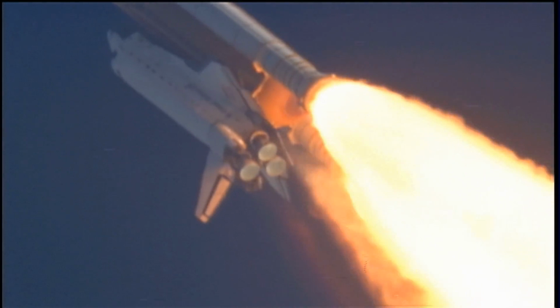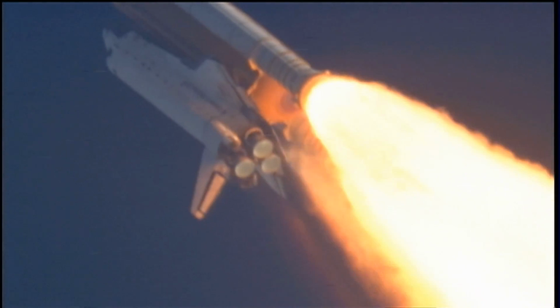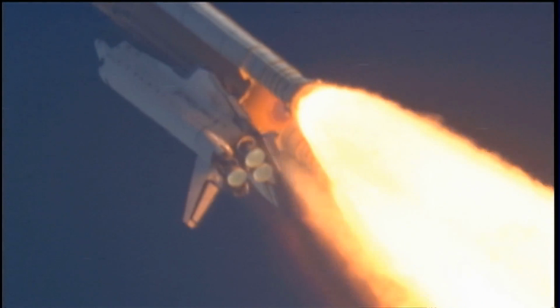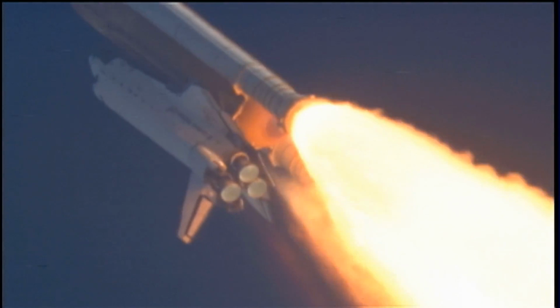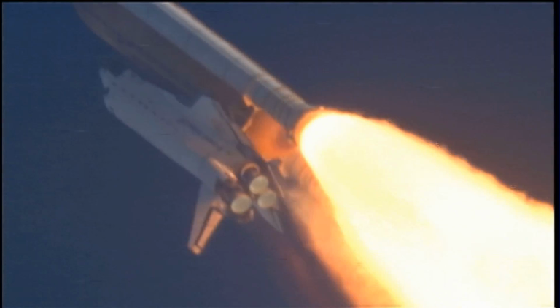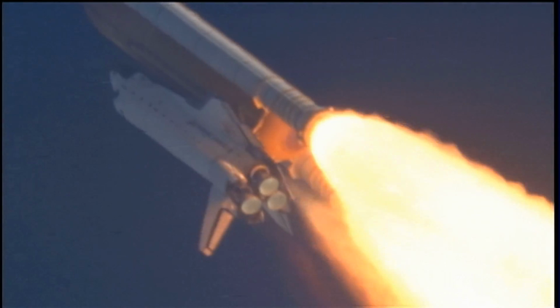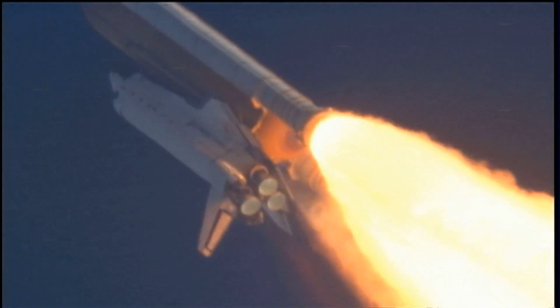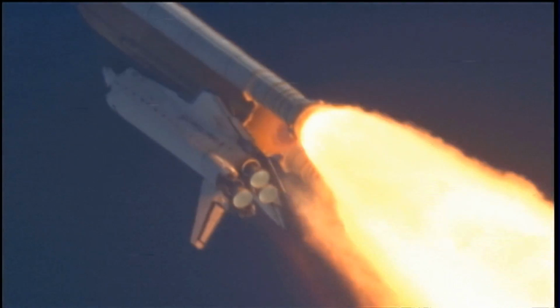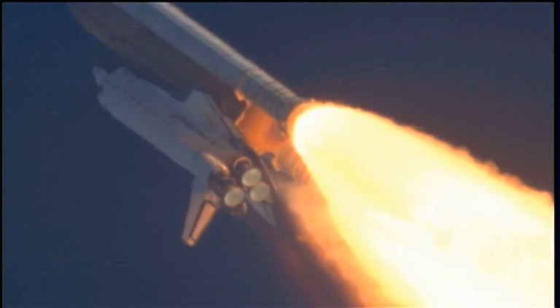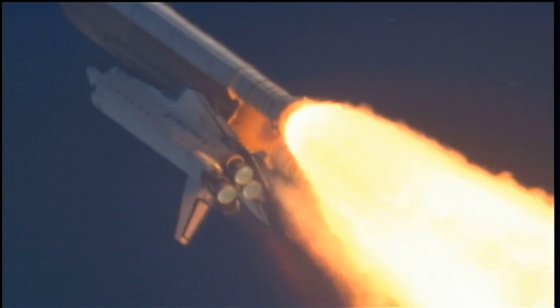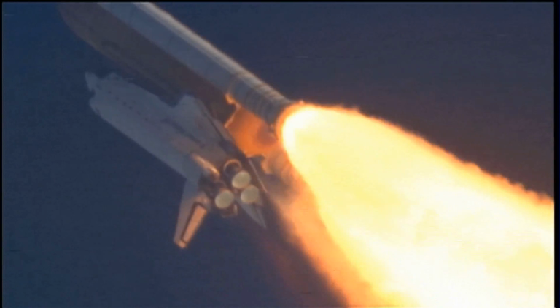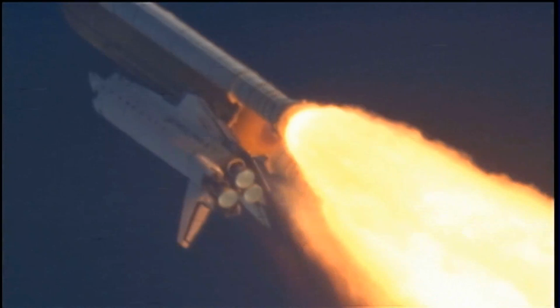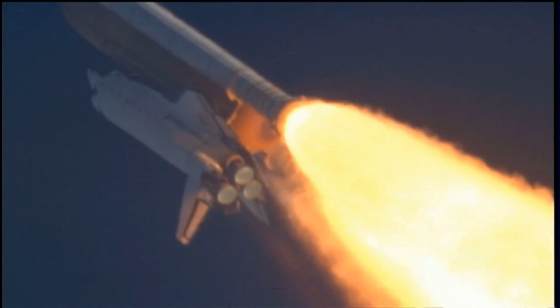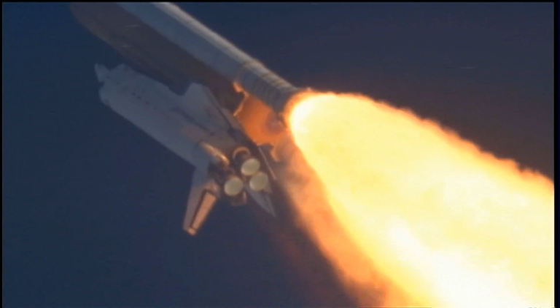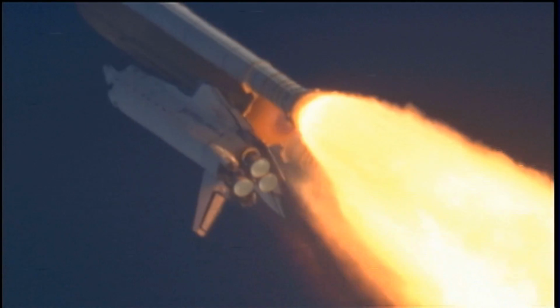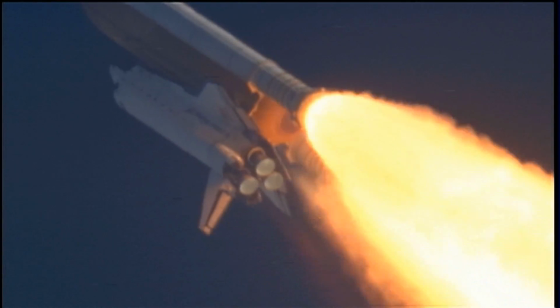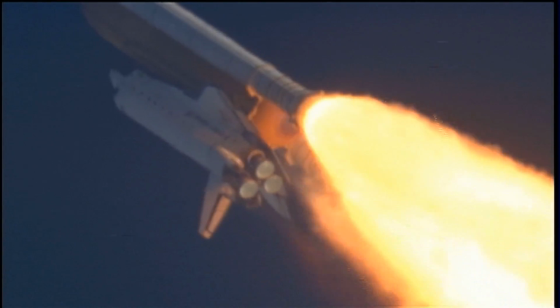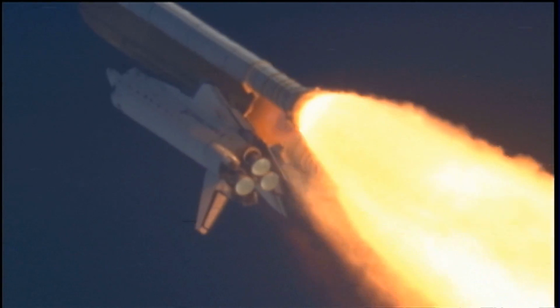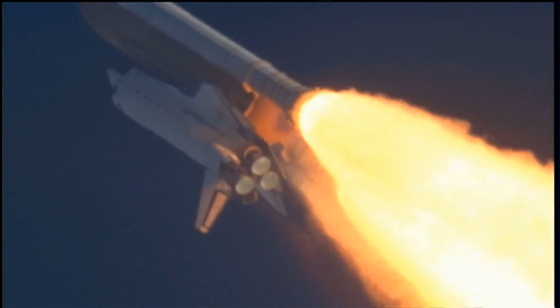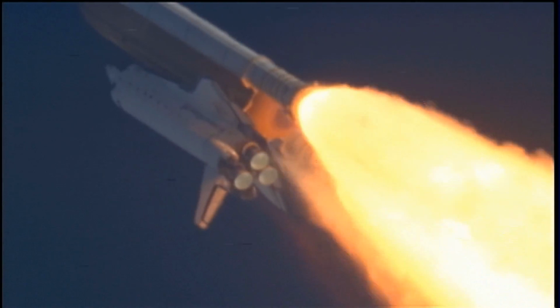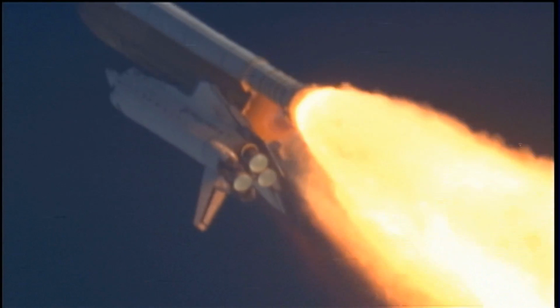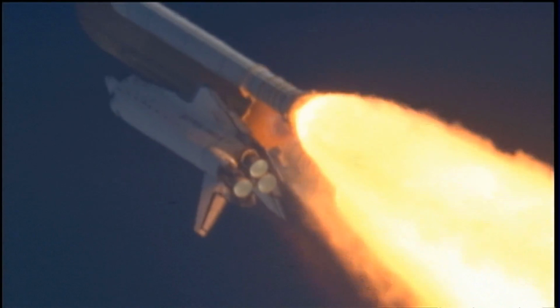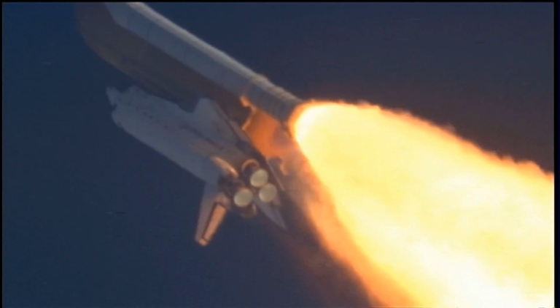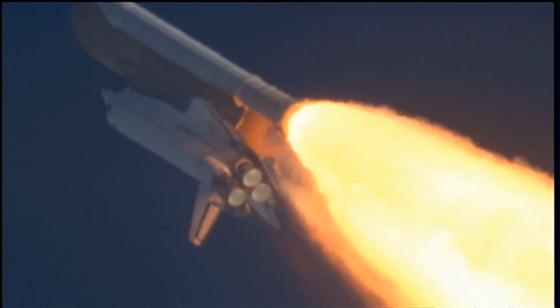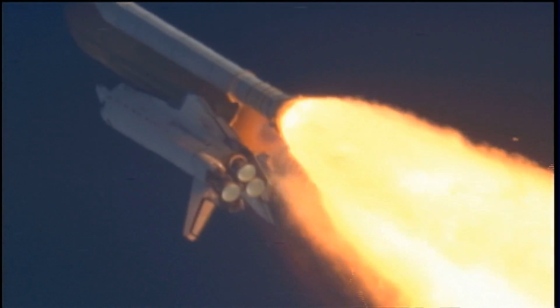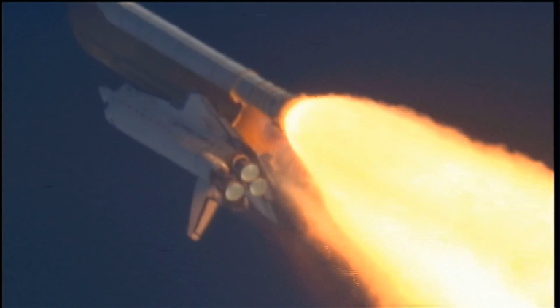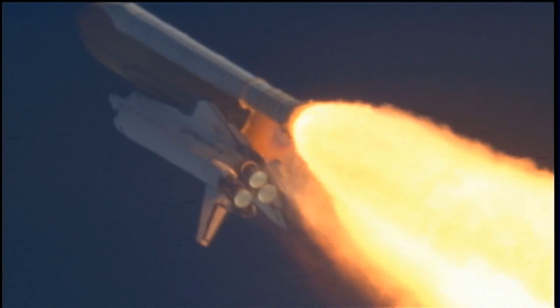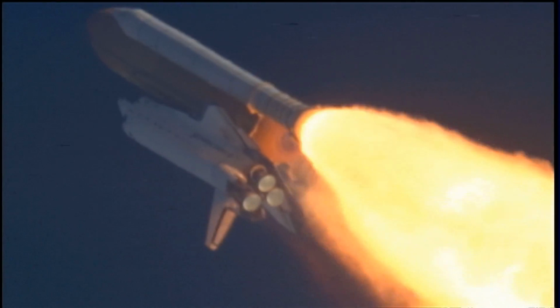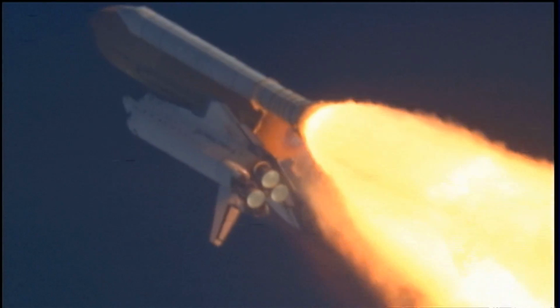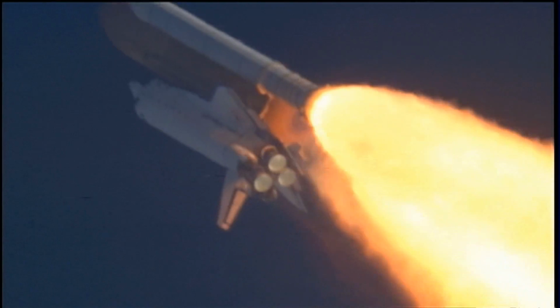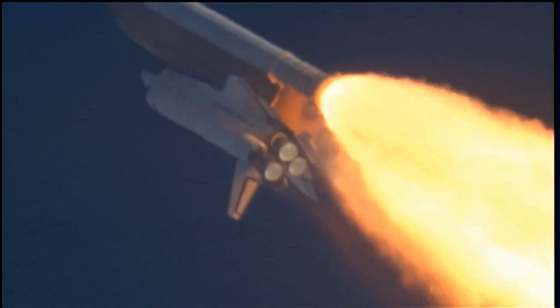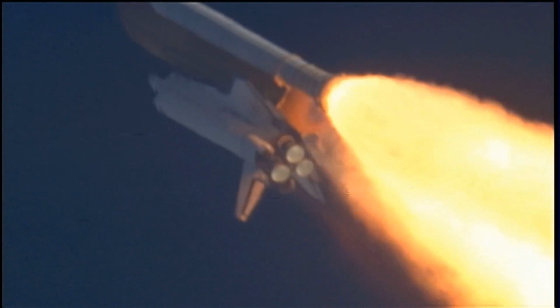Atlantis, go with throttle up. Copy, go with throttle up.